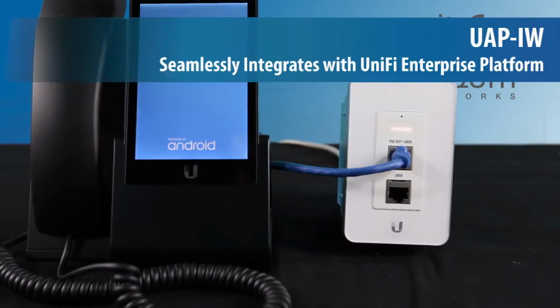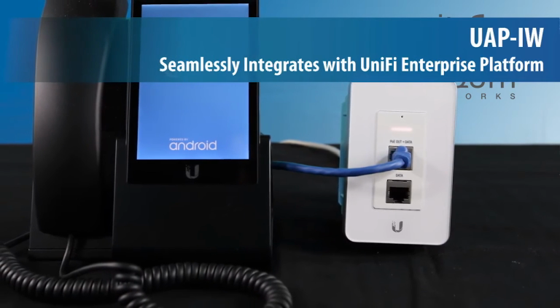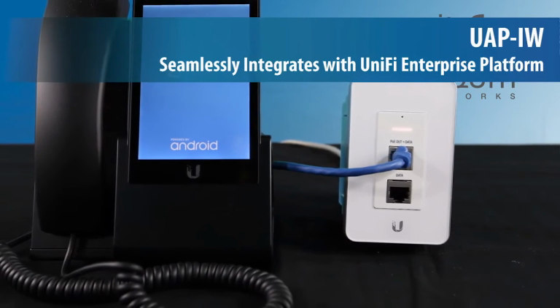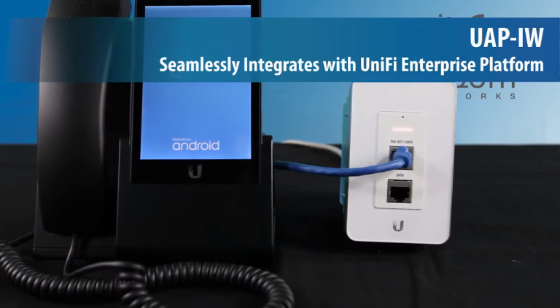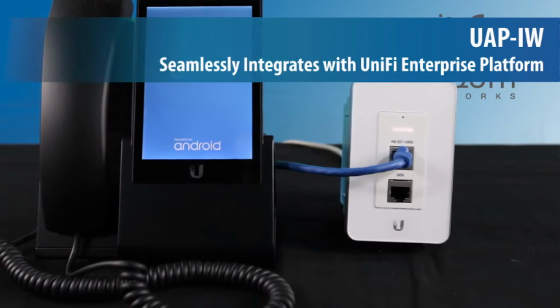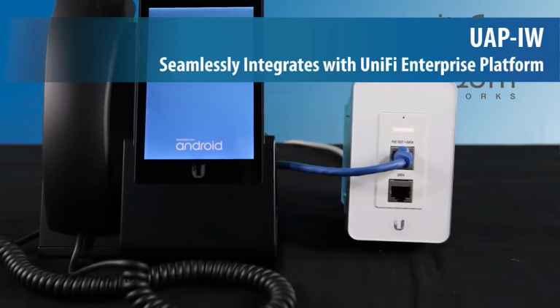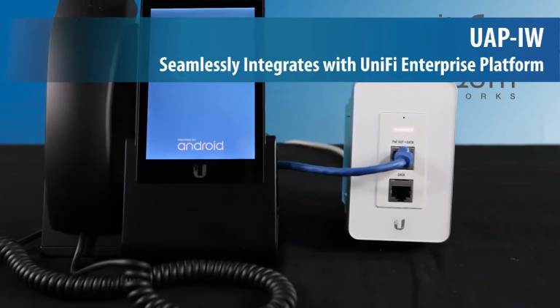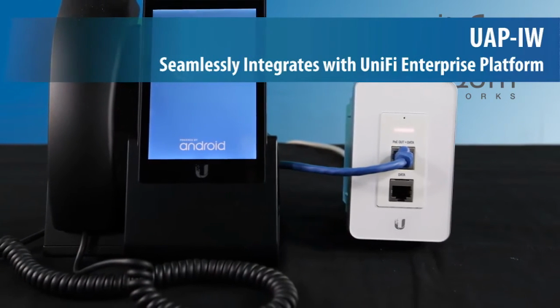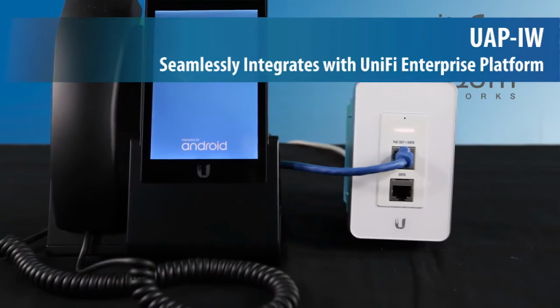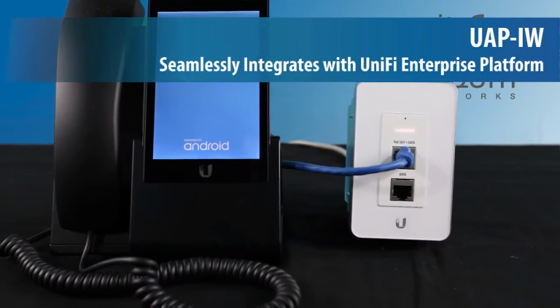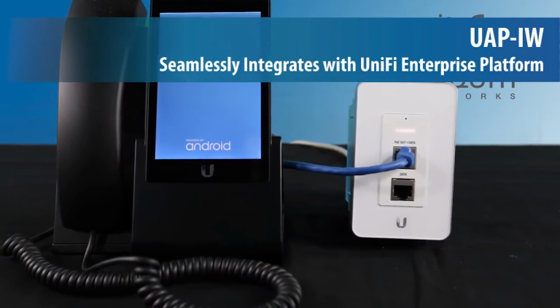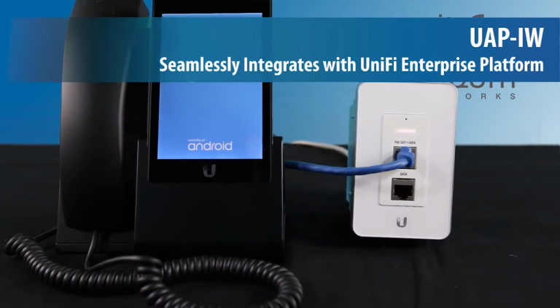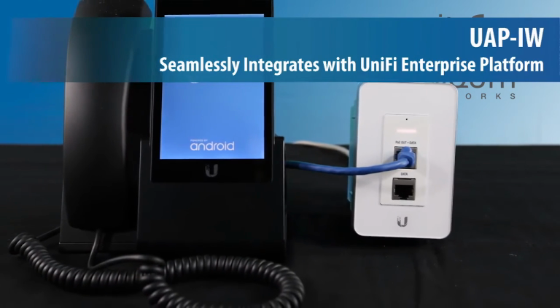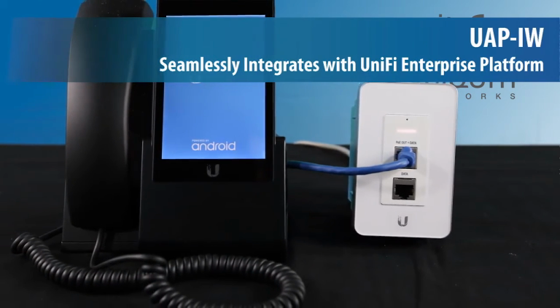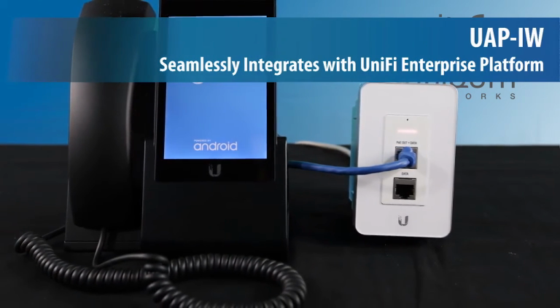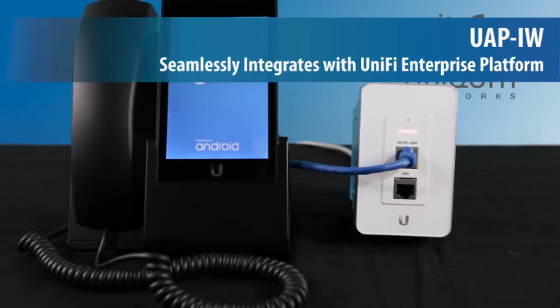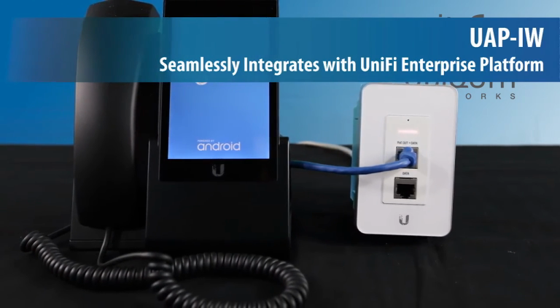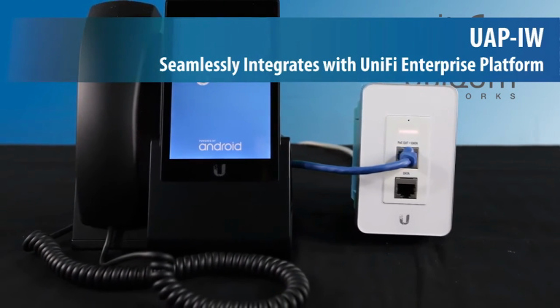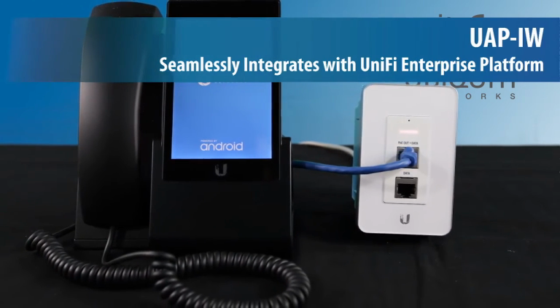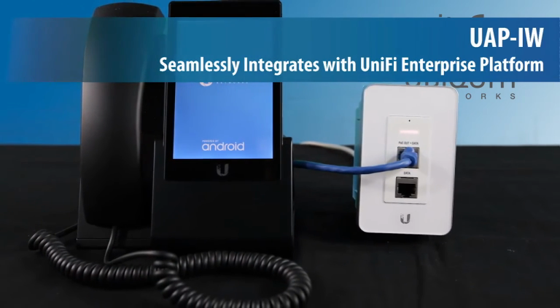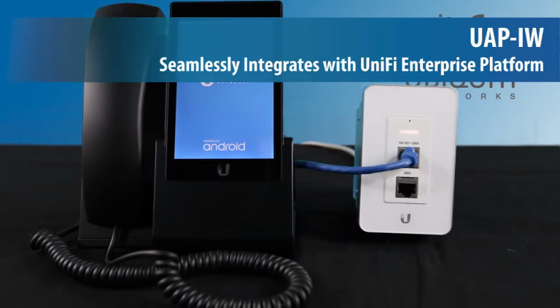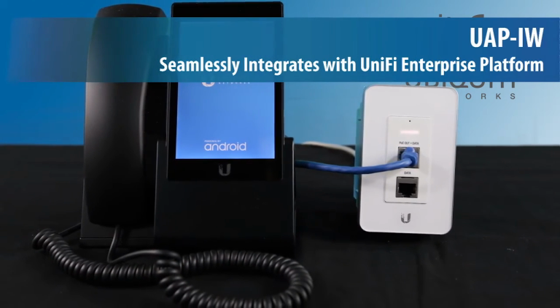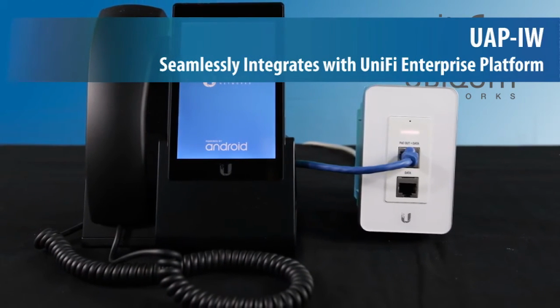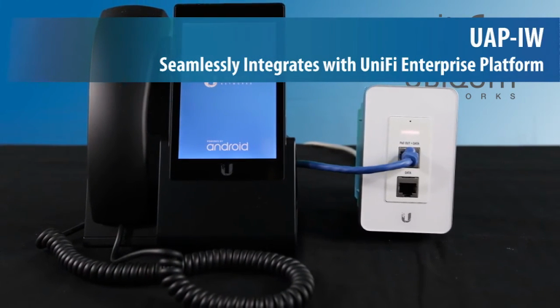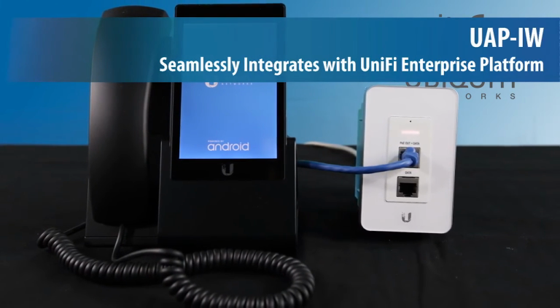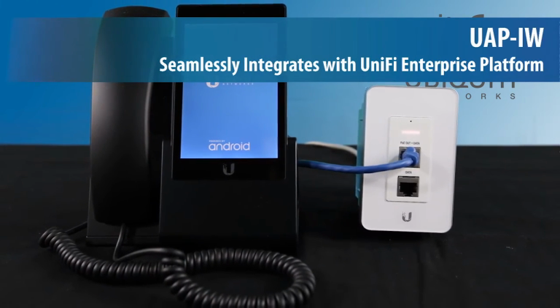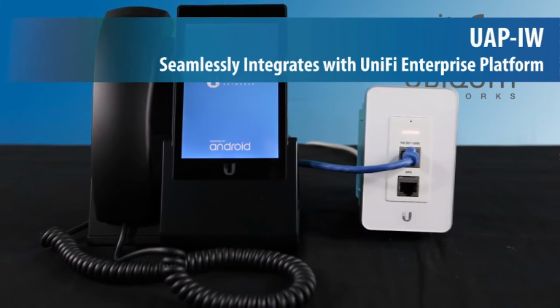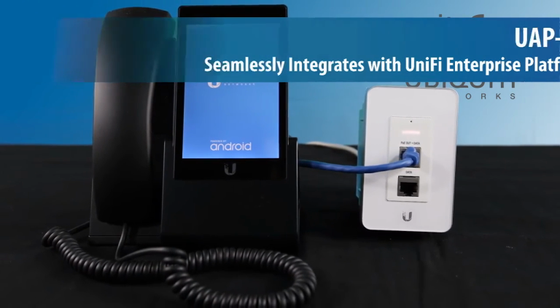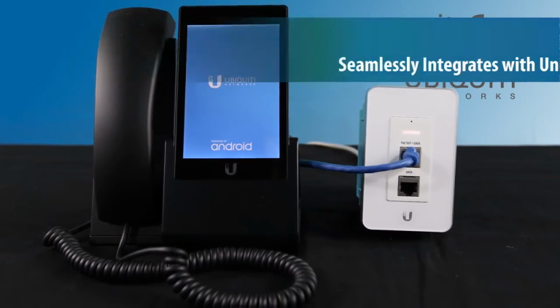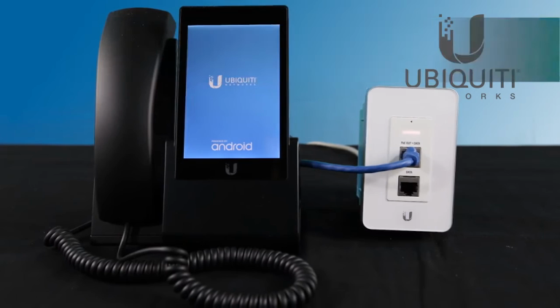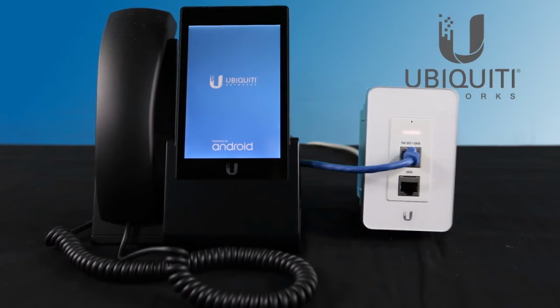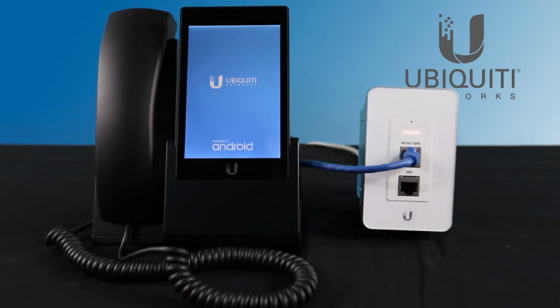Compatible devices include UniFi VoIP phones, video cameras, and more.